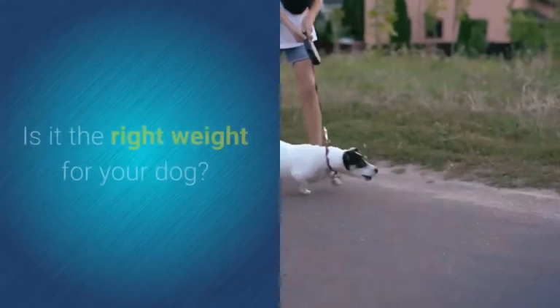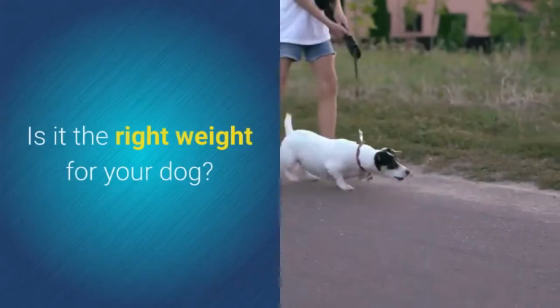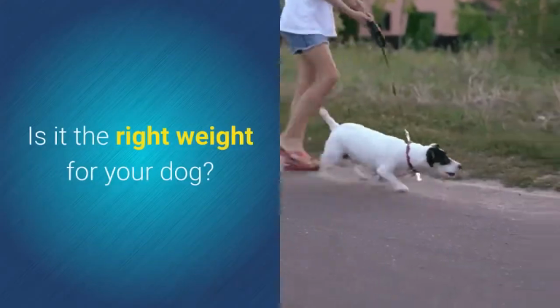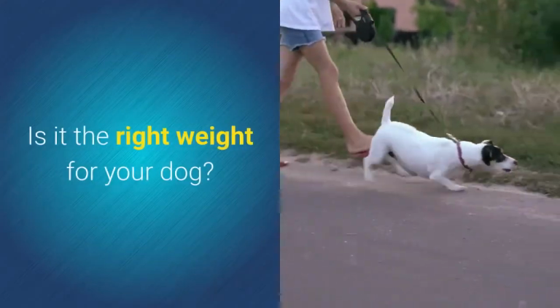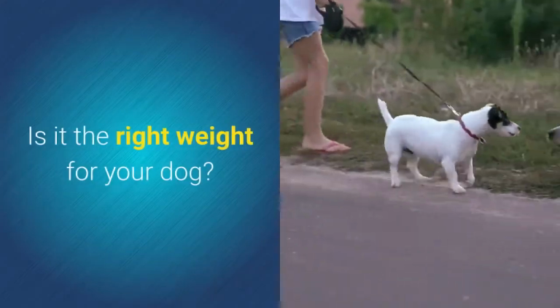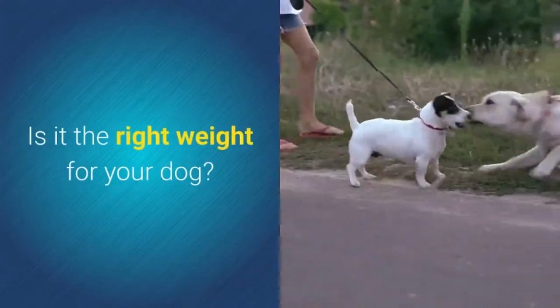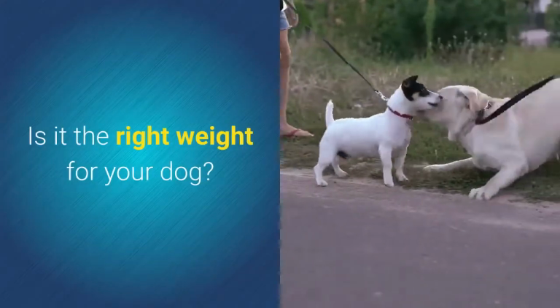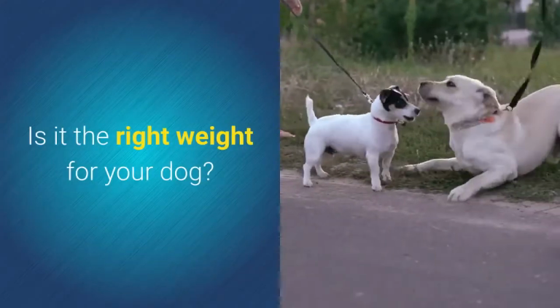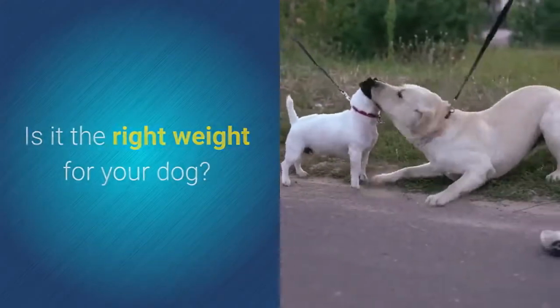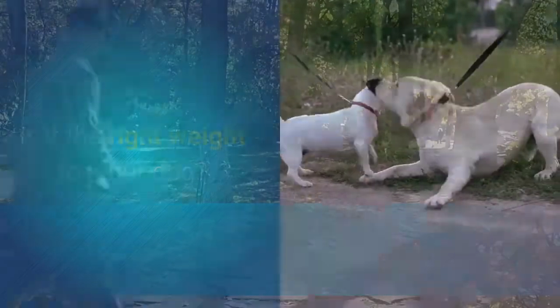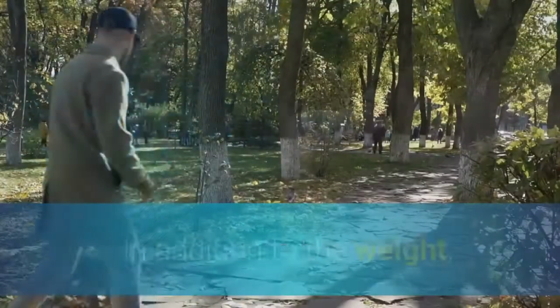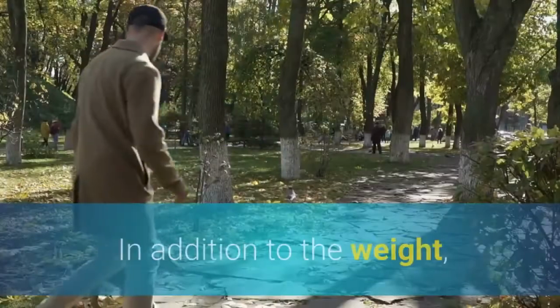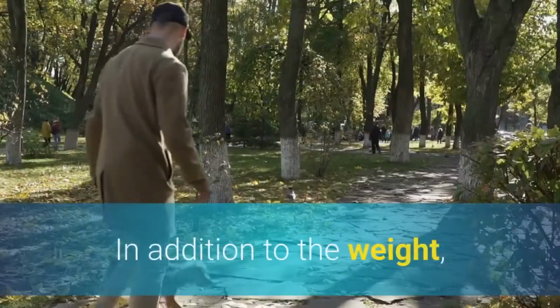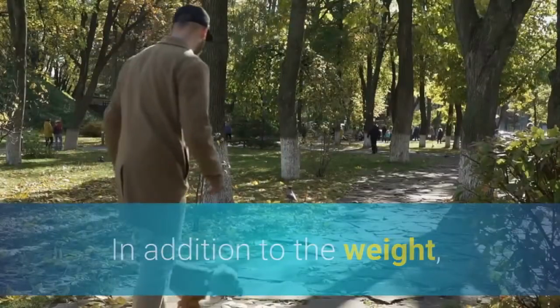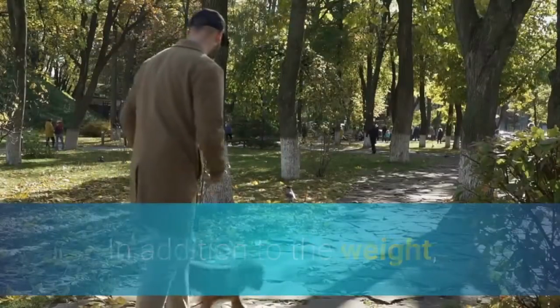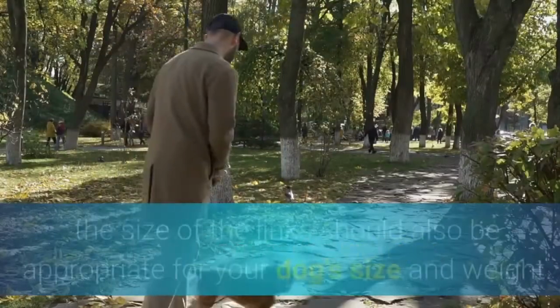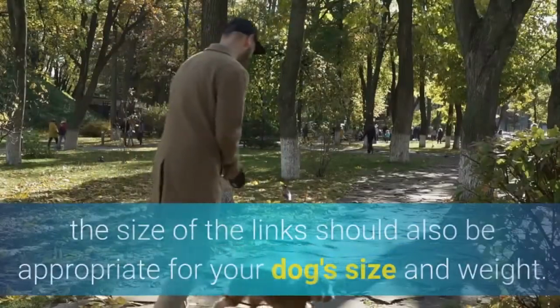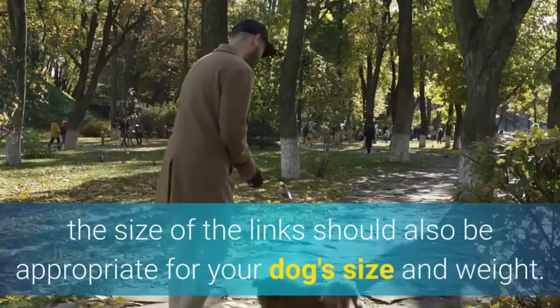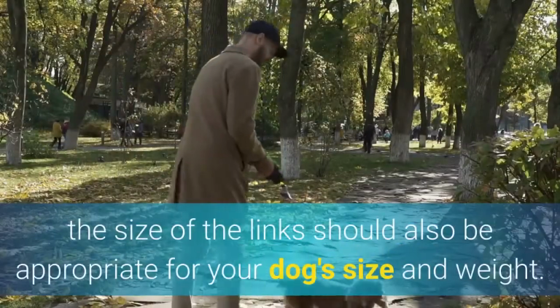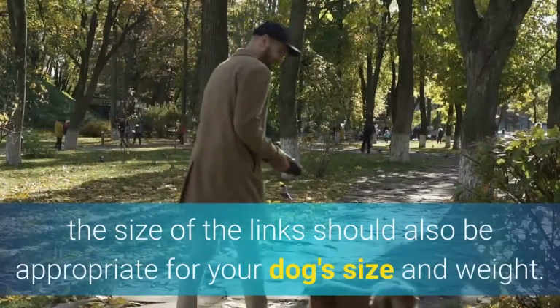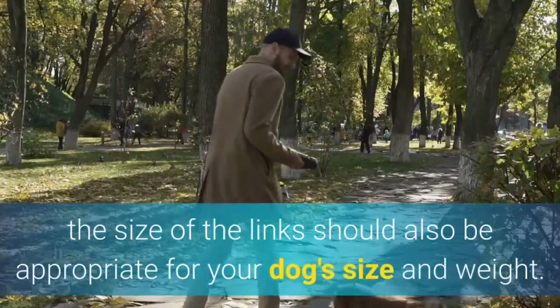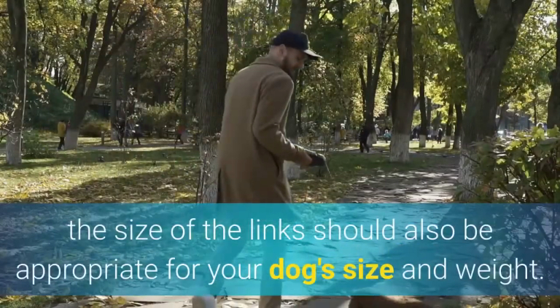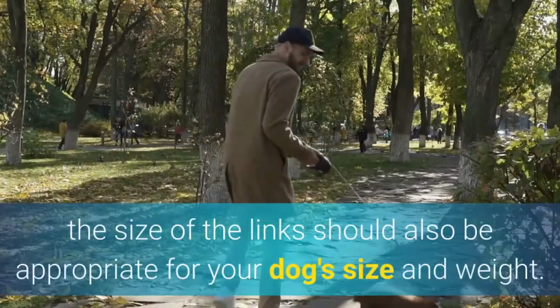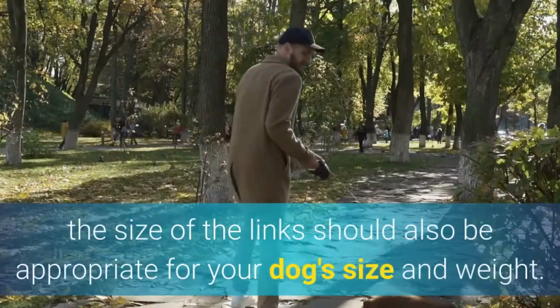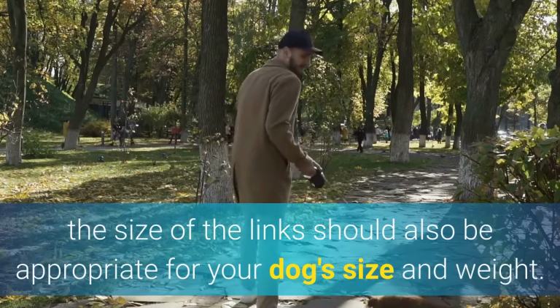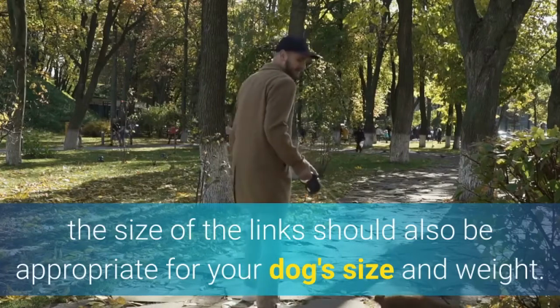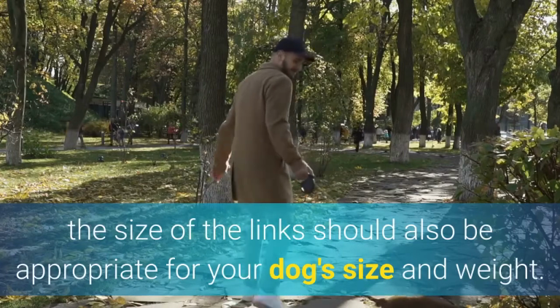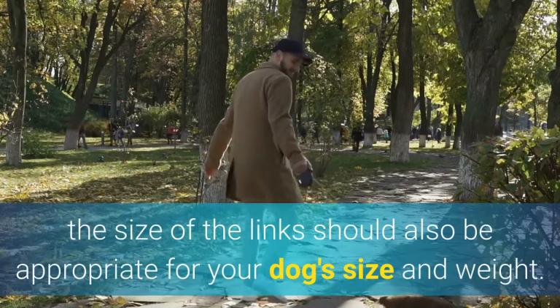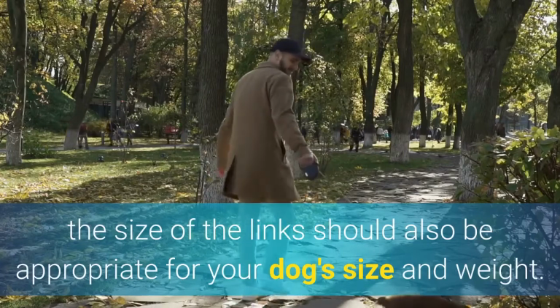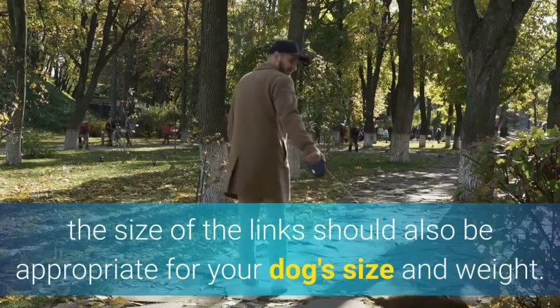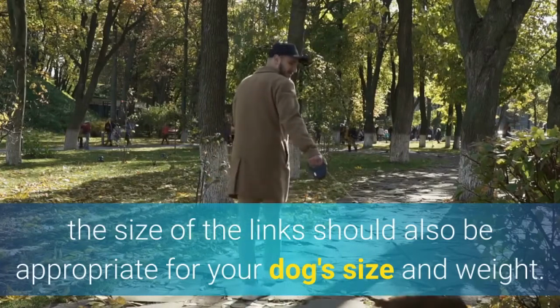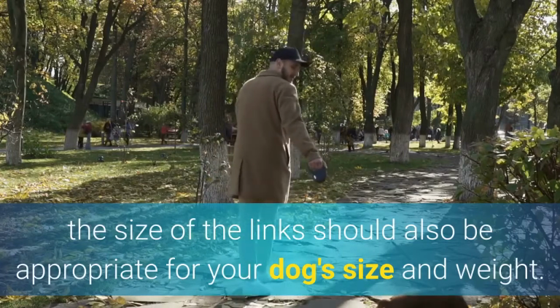Is it the right weight for your dog? In addition to the weight, the size of the links should also be appropriate for your dog's size and weight.